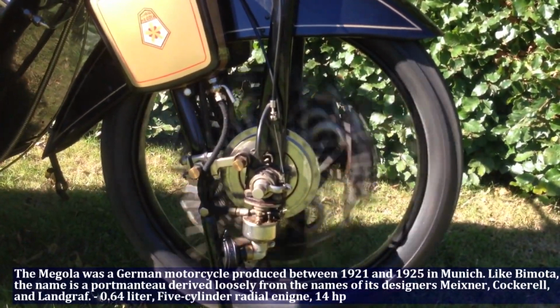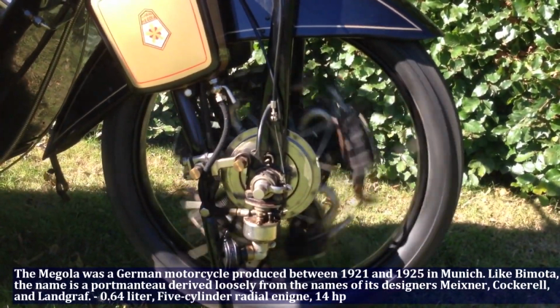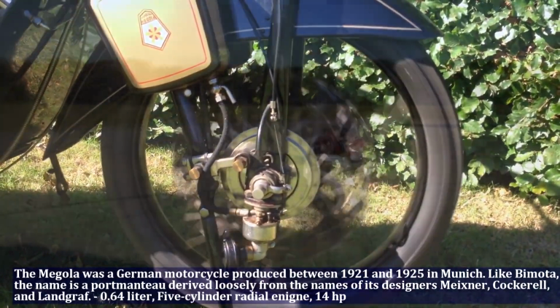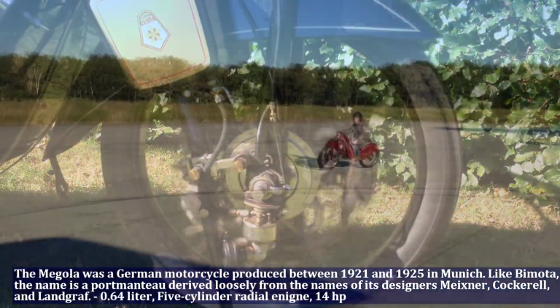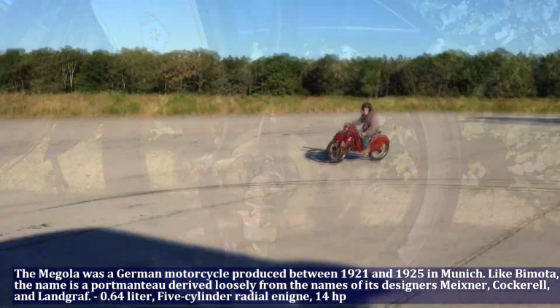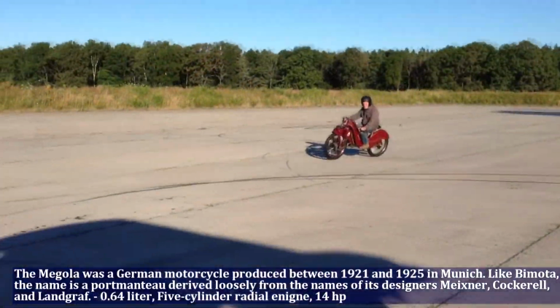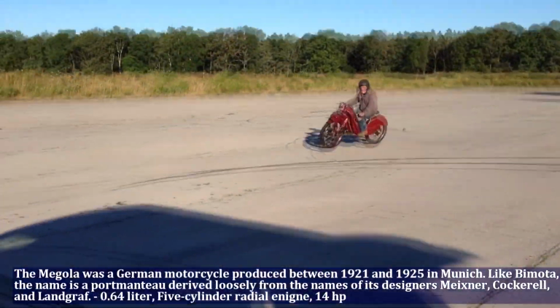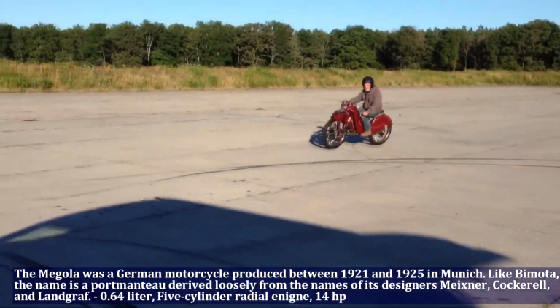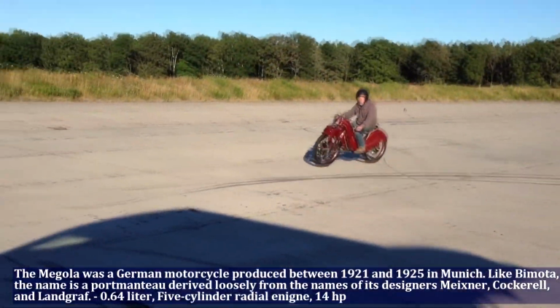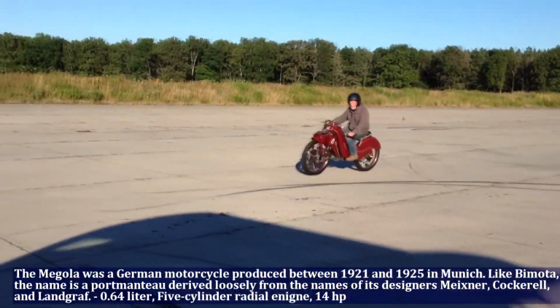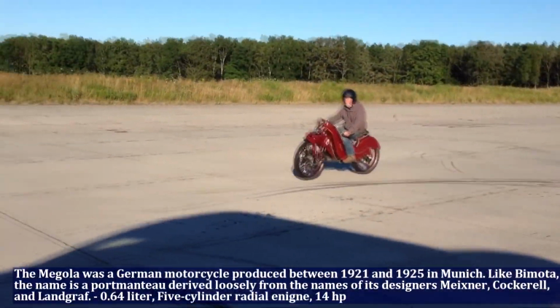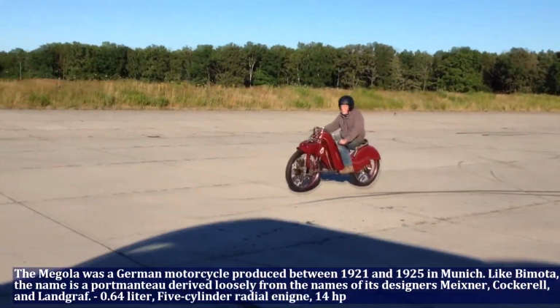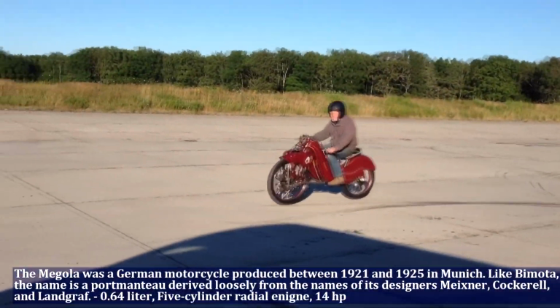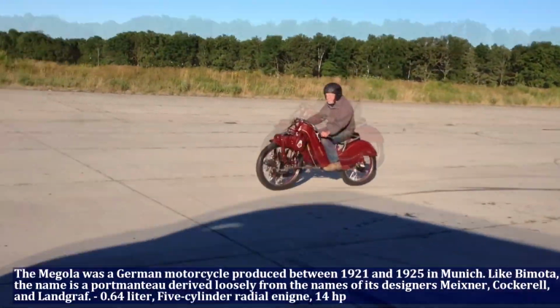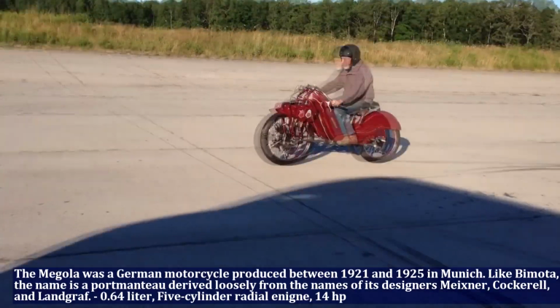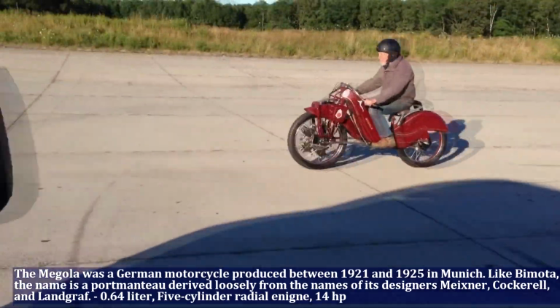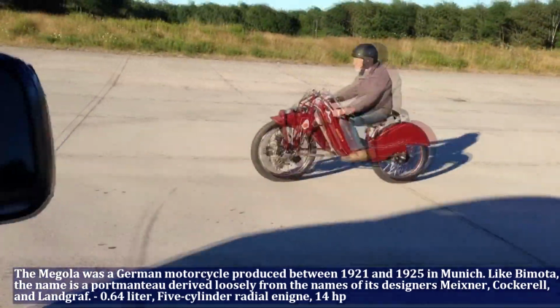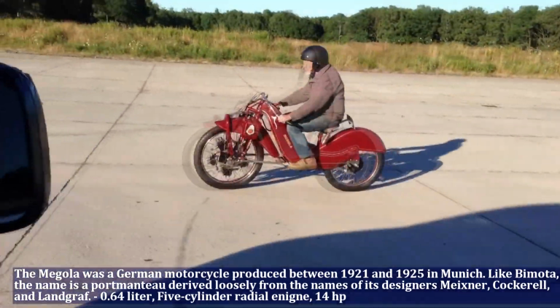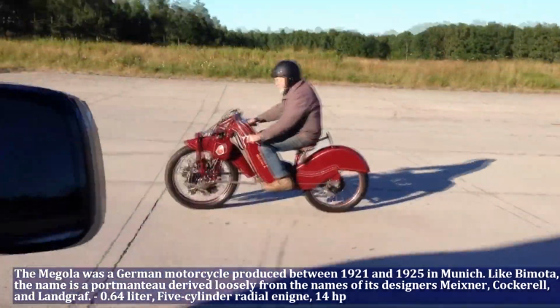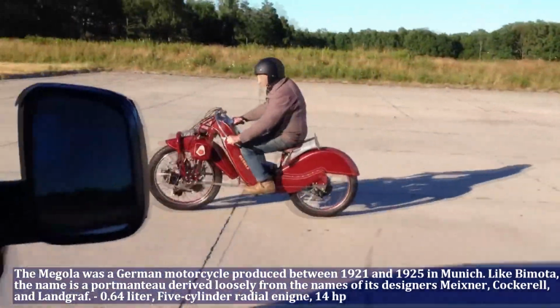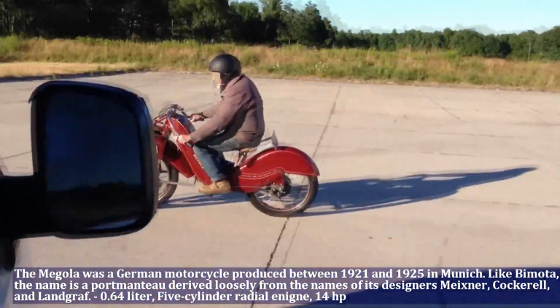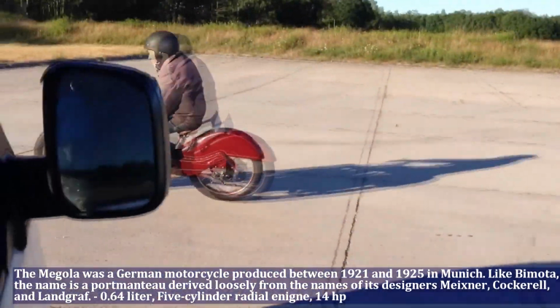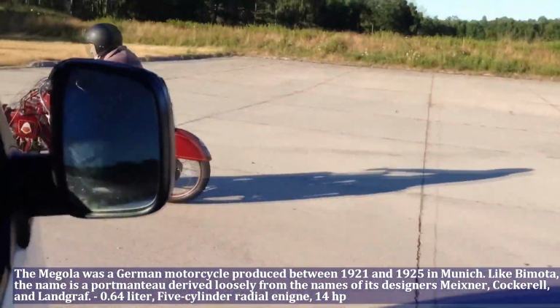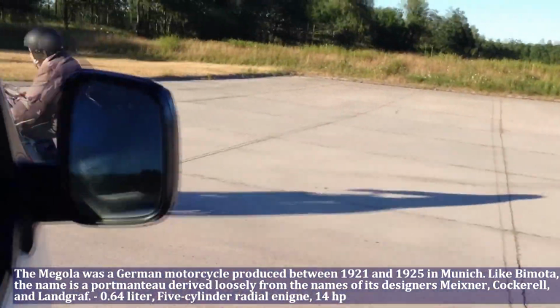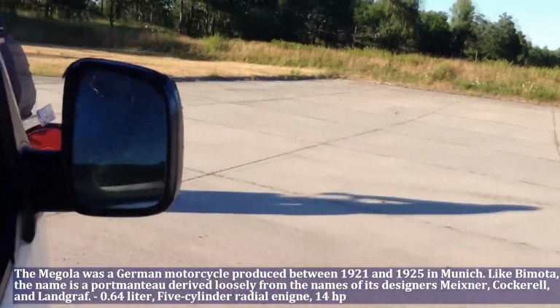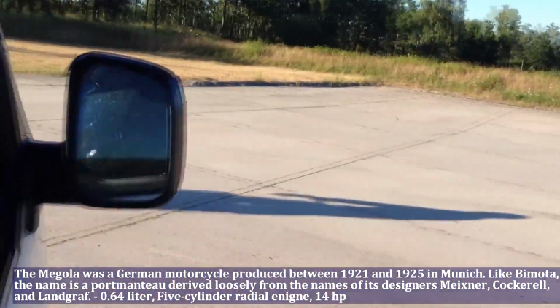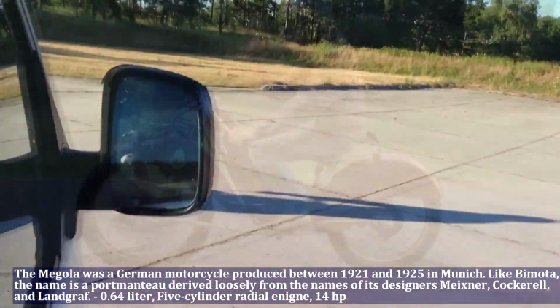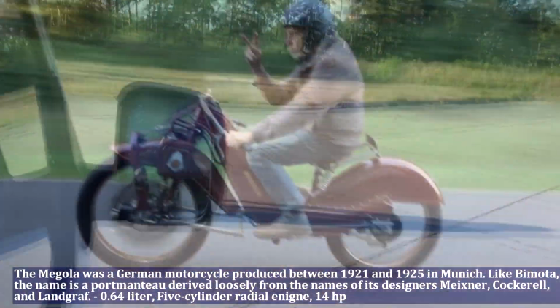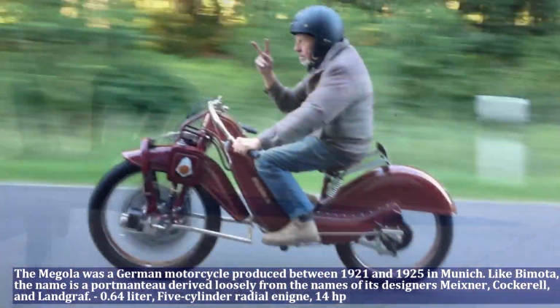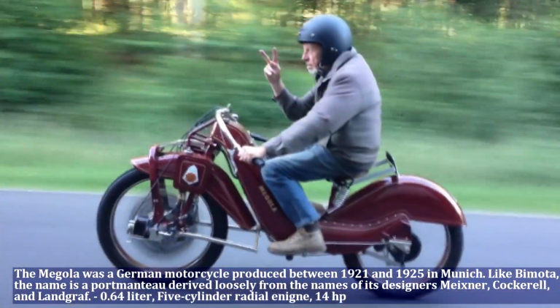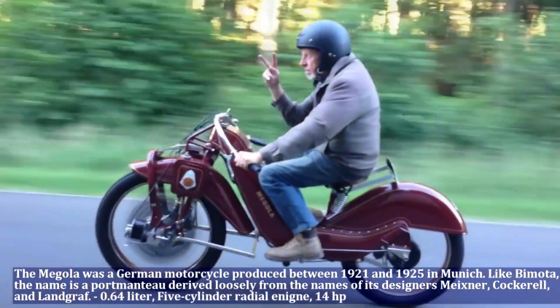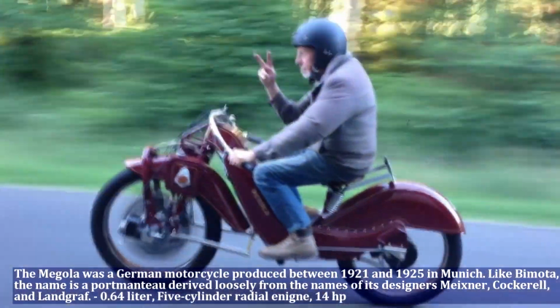The Megola has a 5-cylinder radial engine, 0.64 liter, and produces 14 HP.